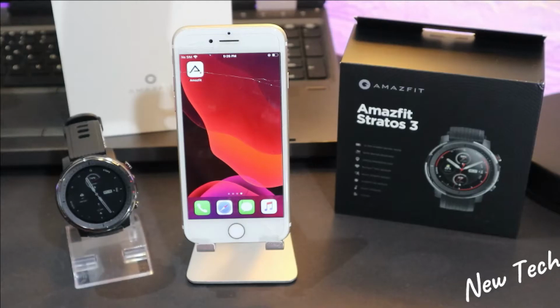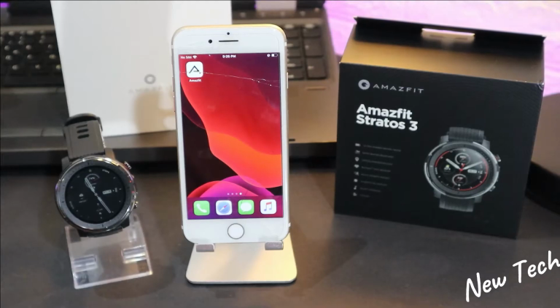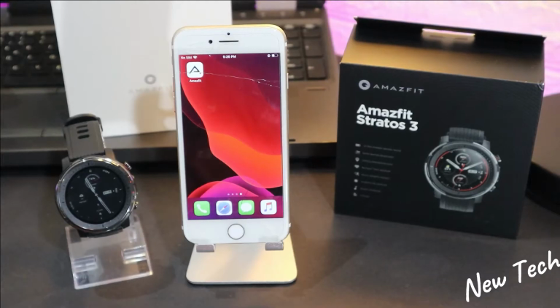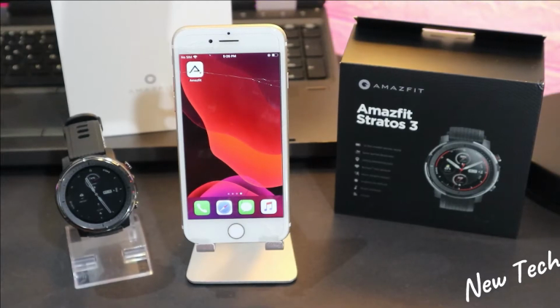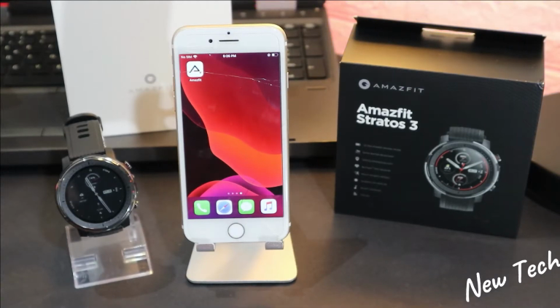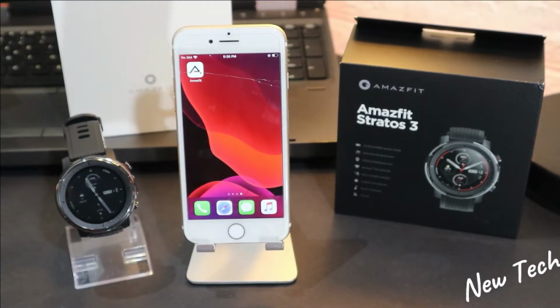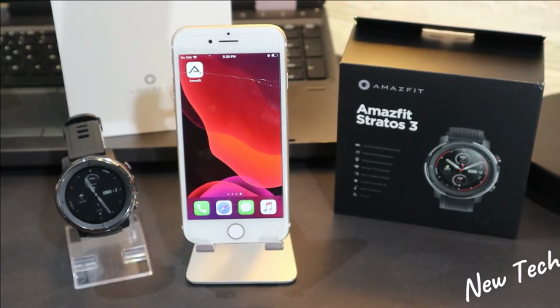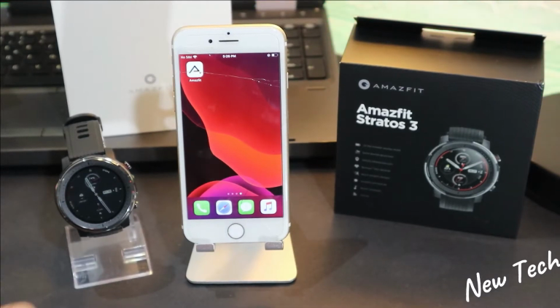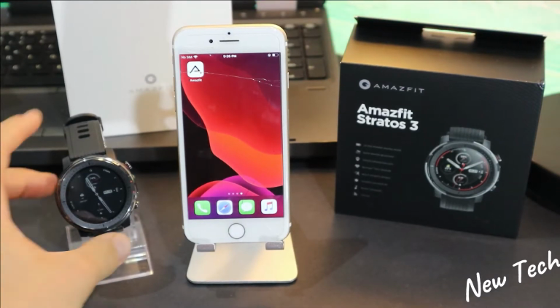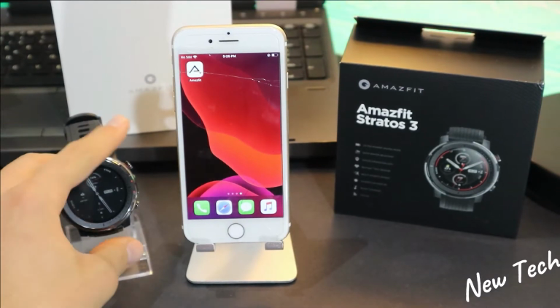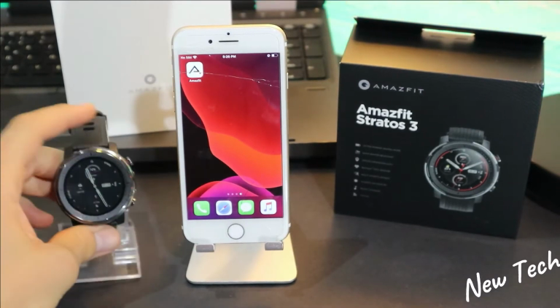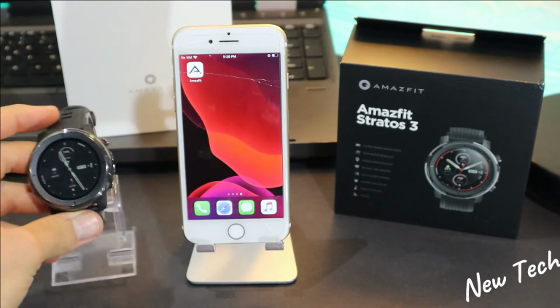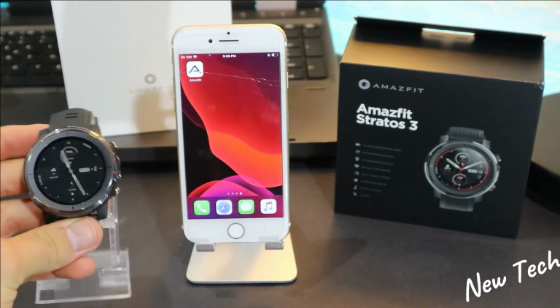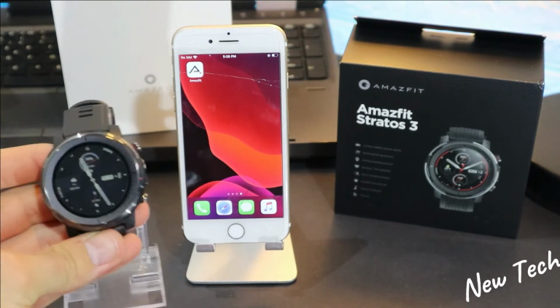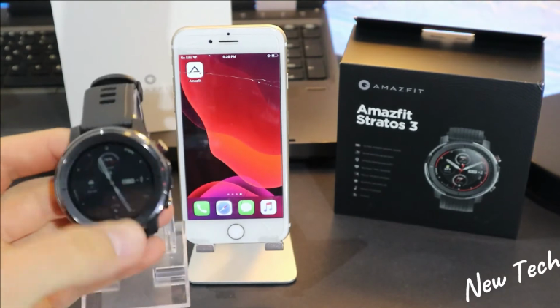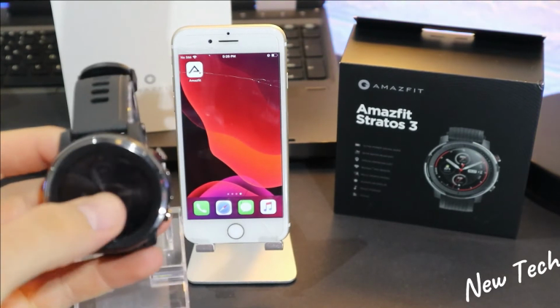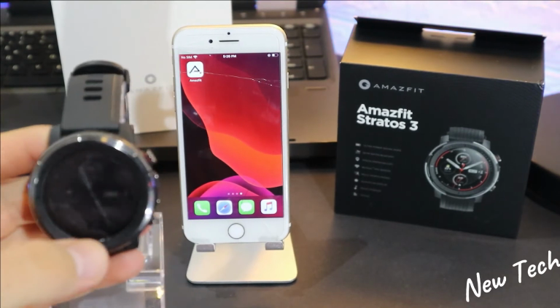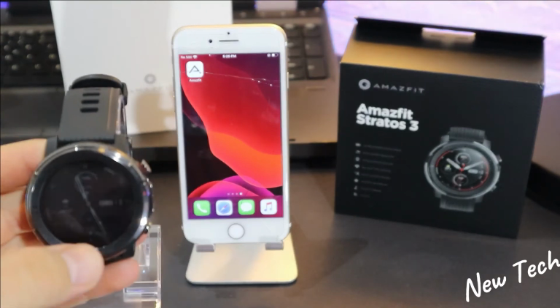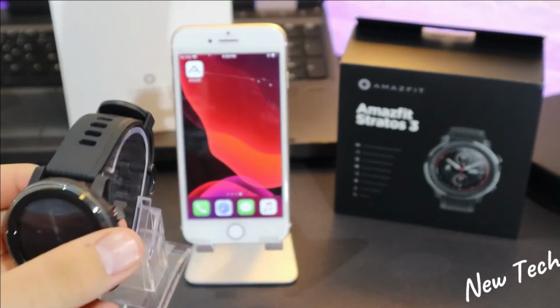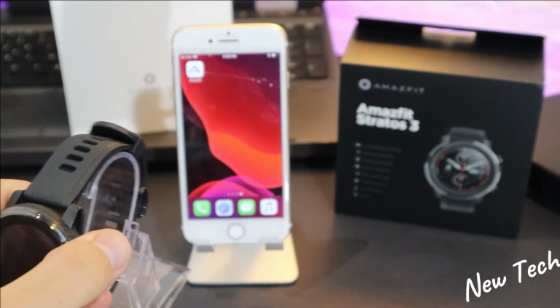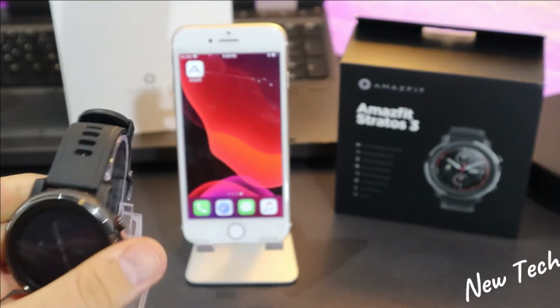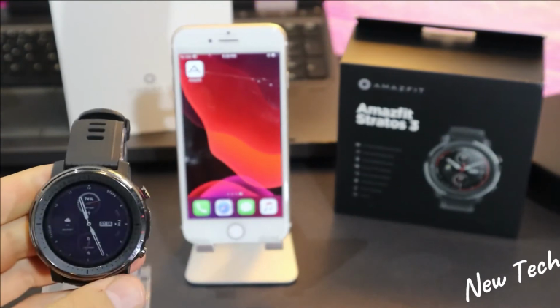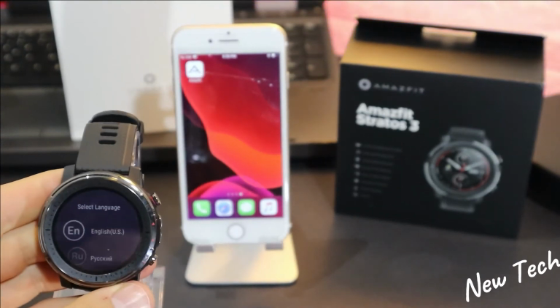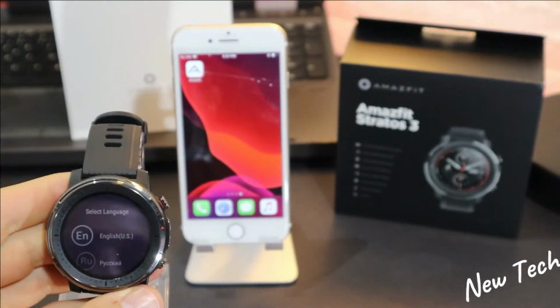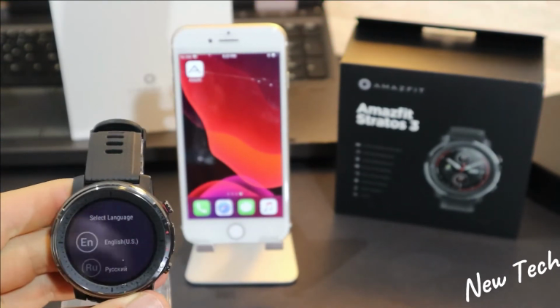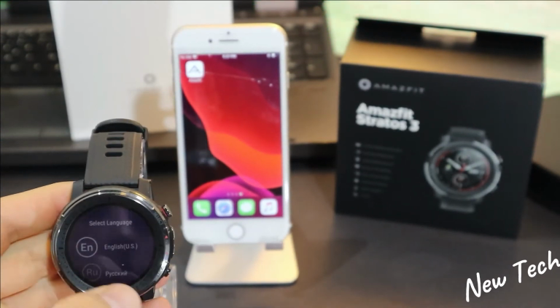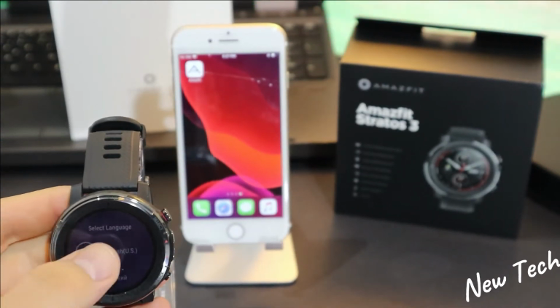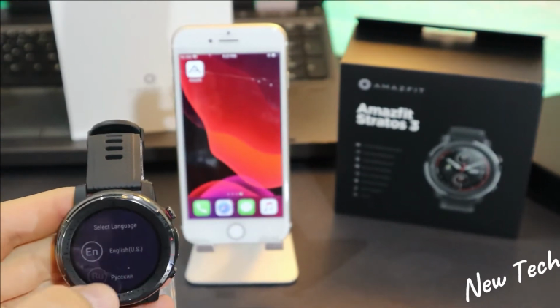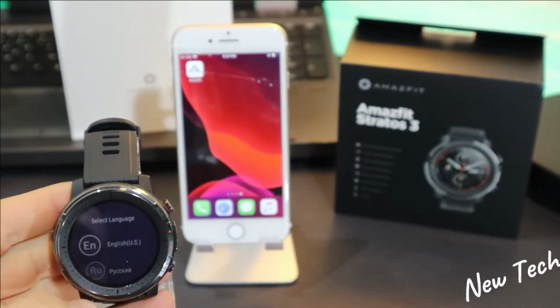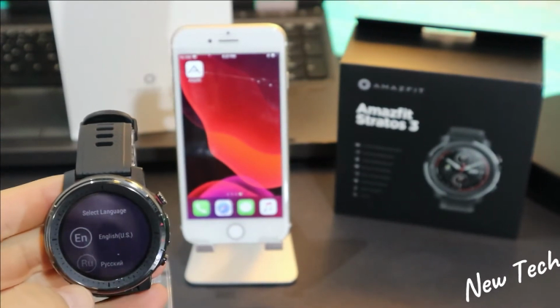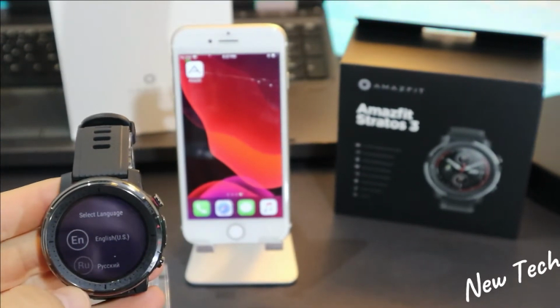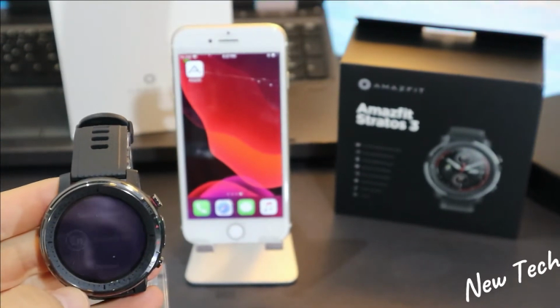Hello everyone and welcome back to New Tech. Today we're going to show you how to connect your Amazfit Stratos 3 with iOS.